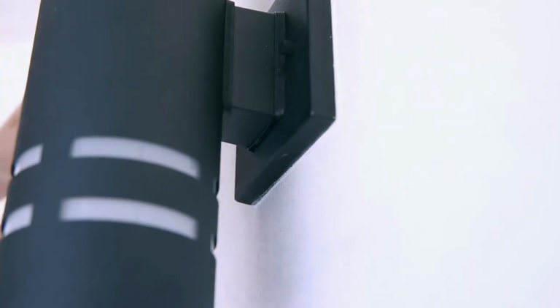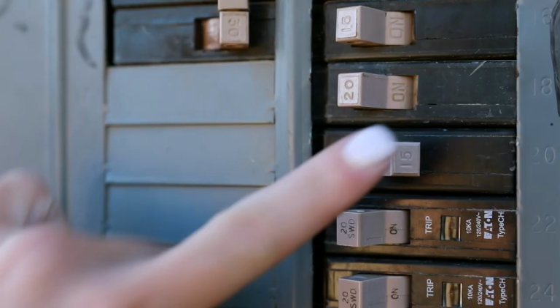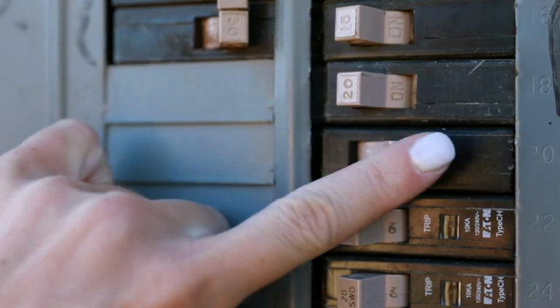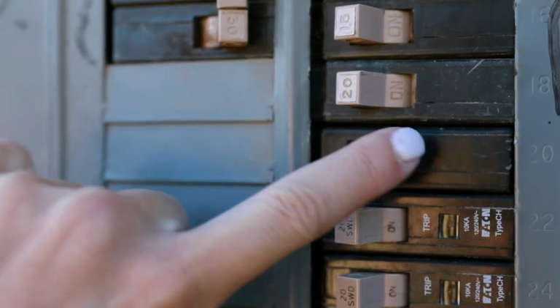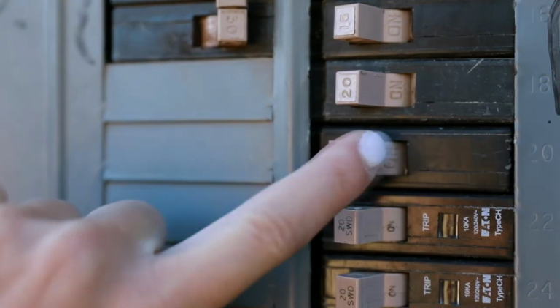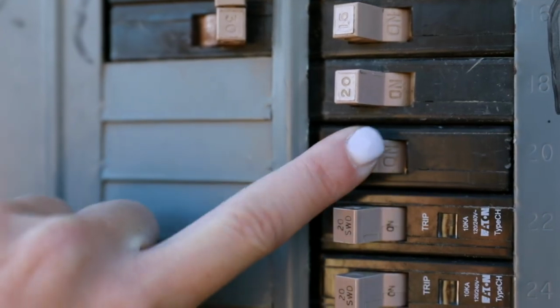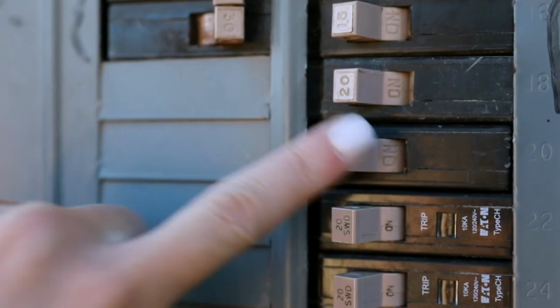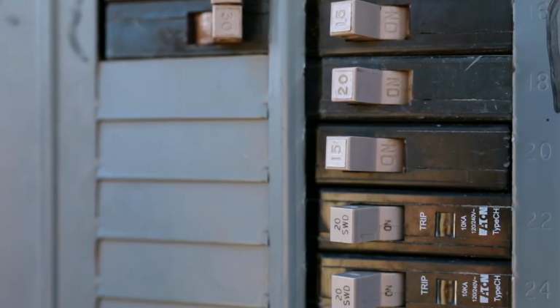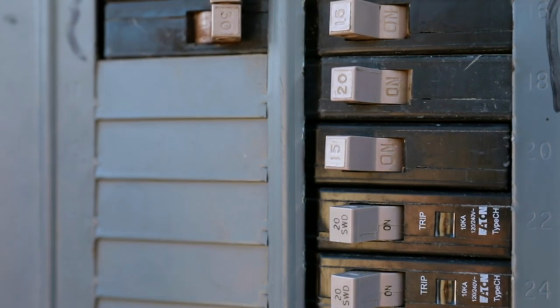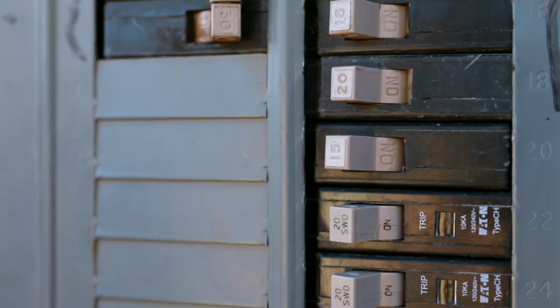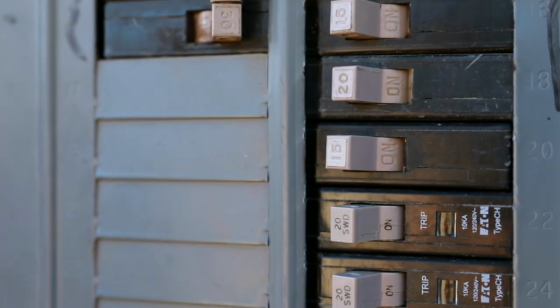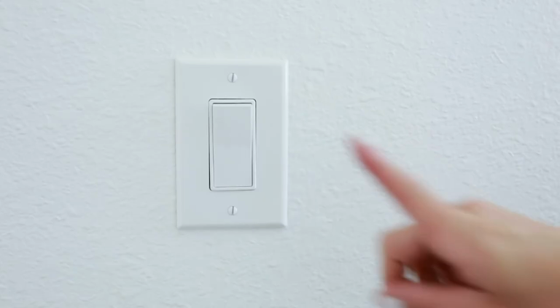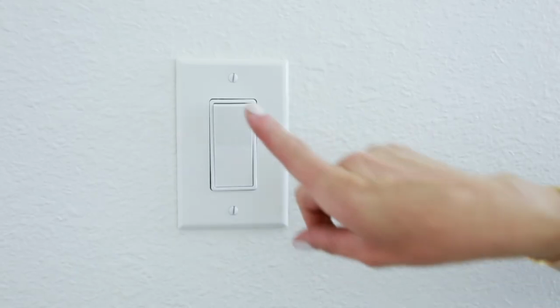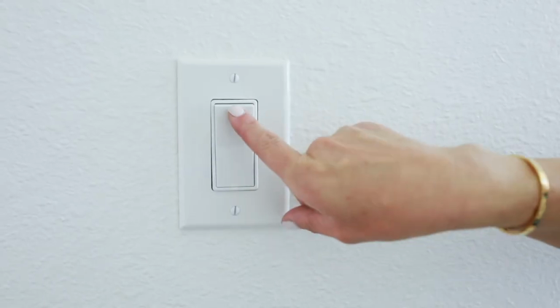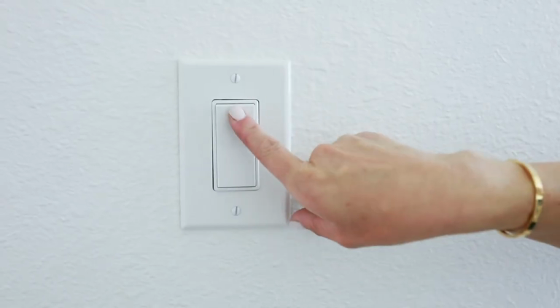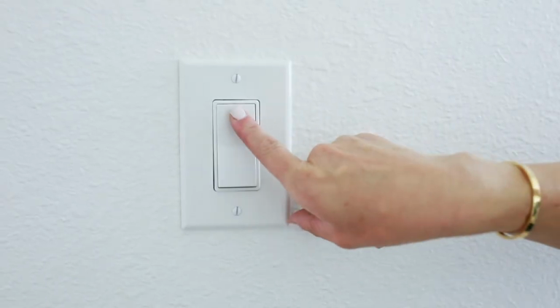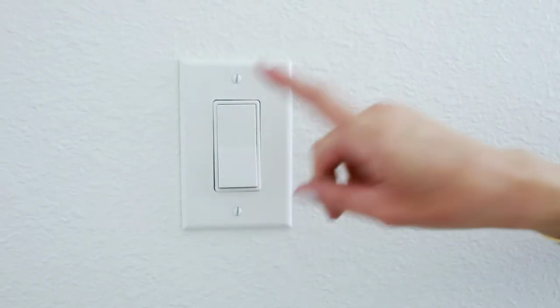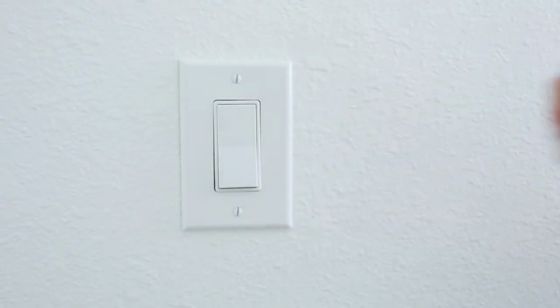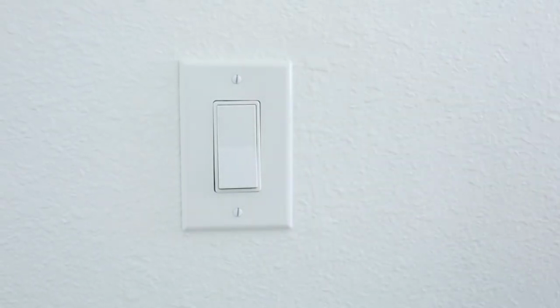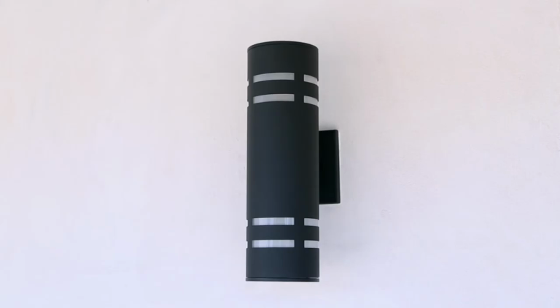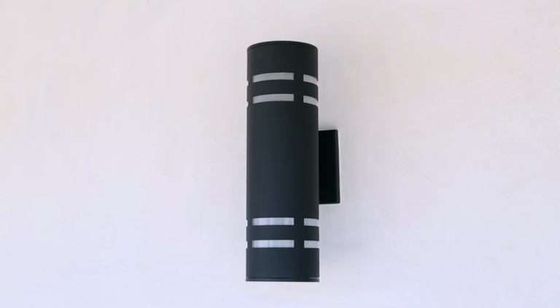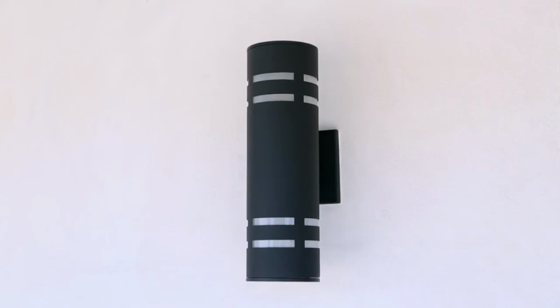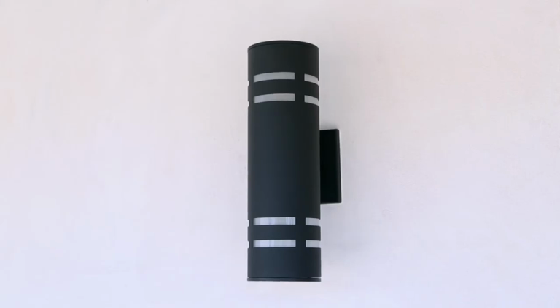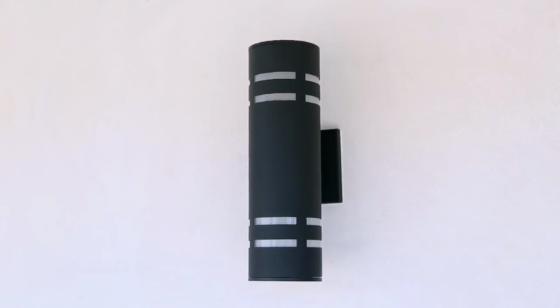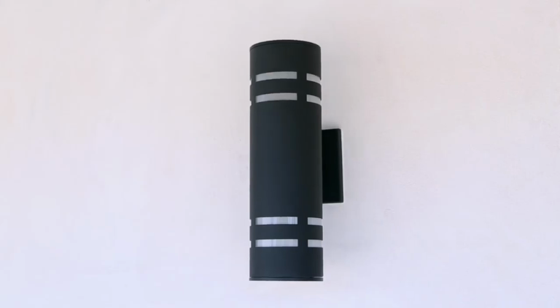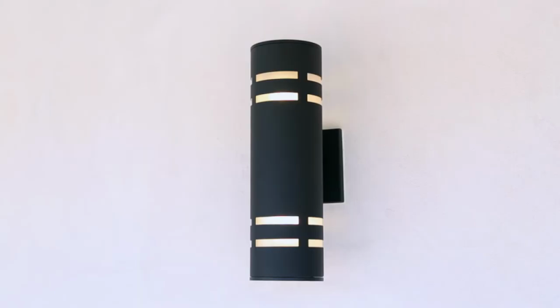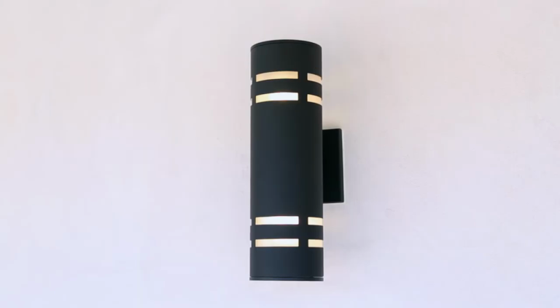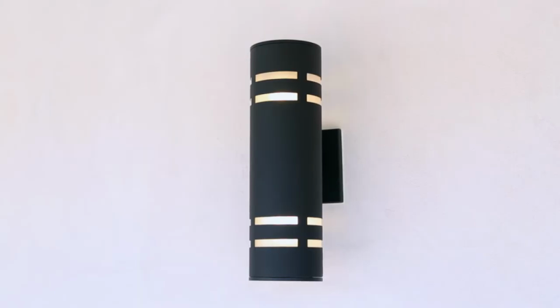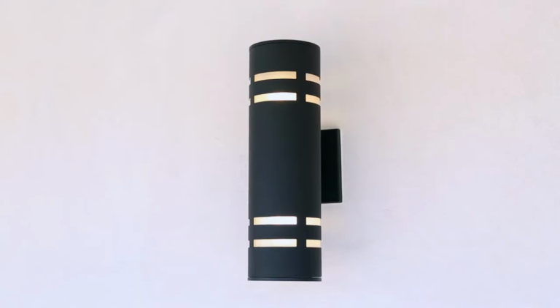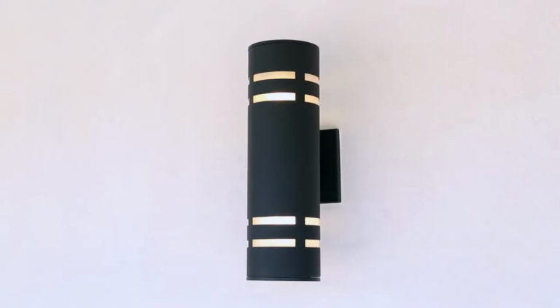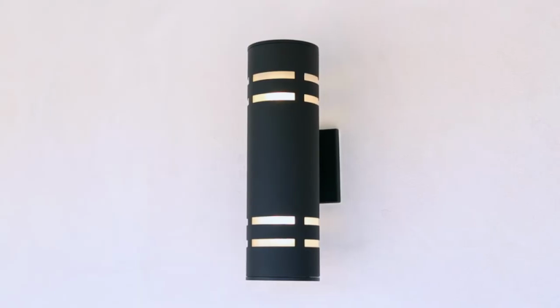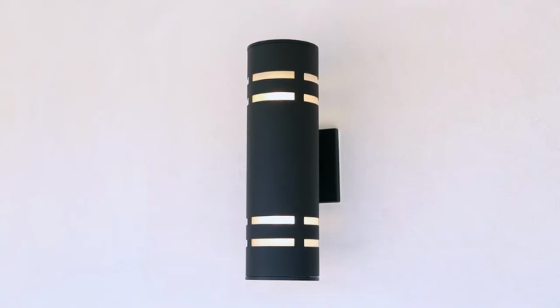And remember to turn the power back on. And that's how you install an outdoor wall sconce.